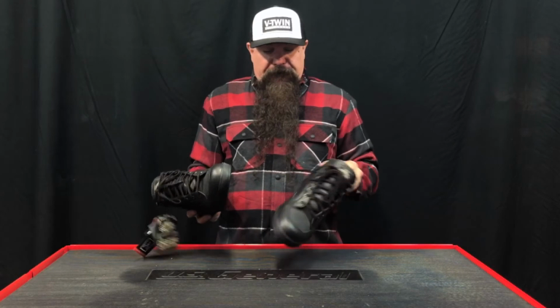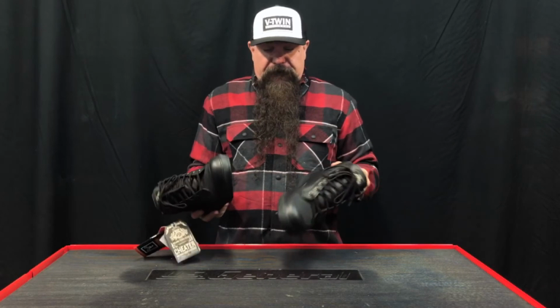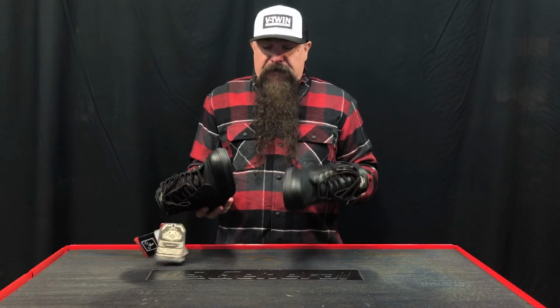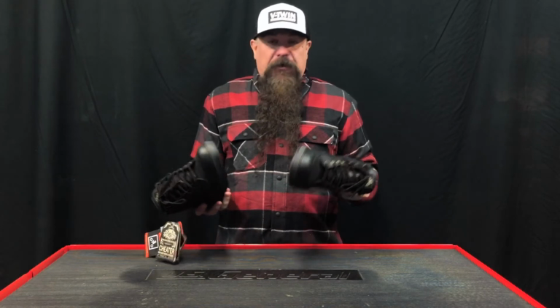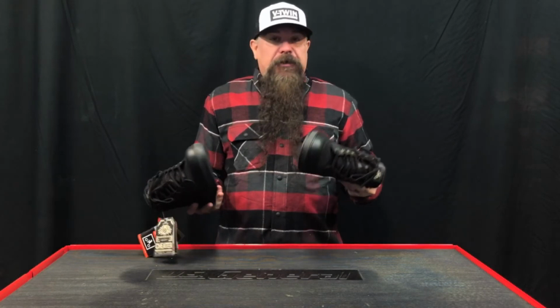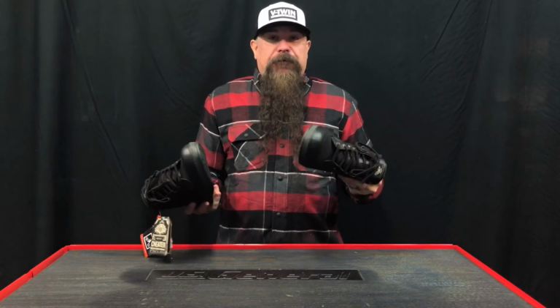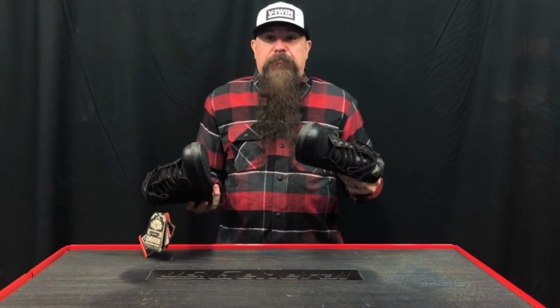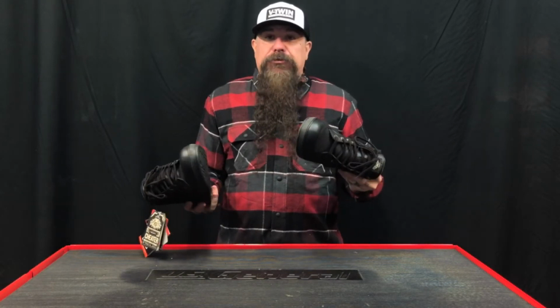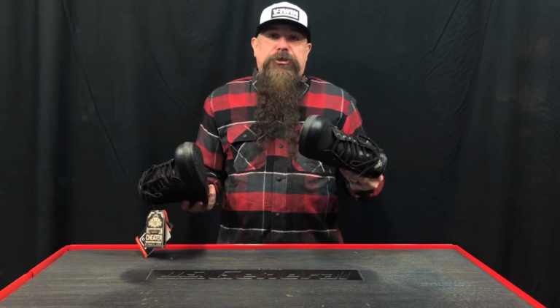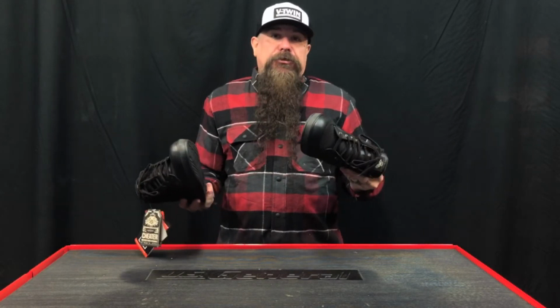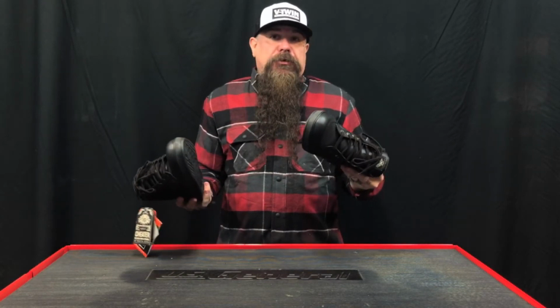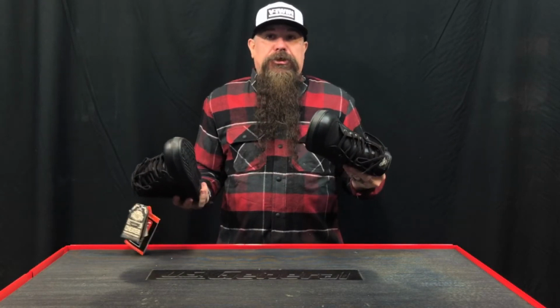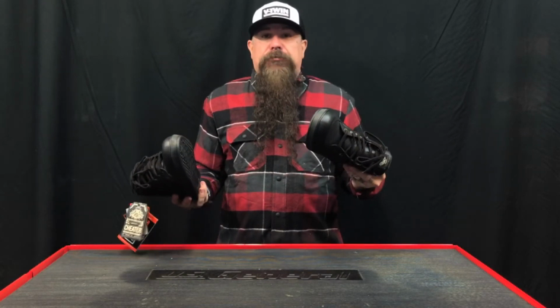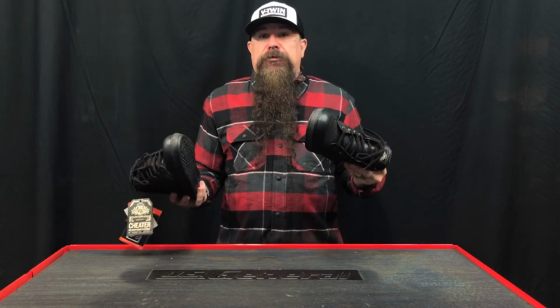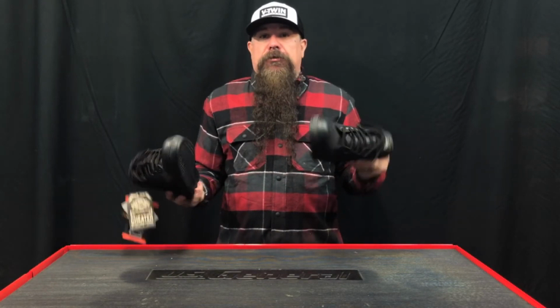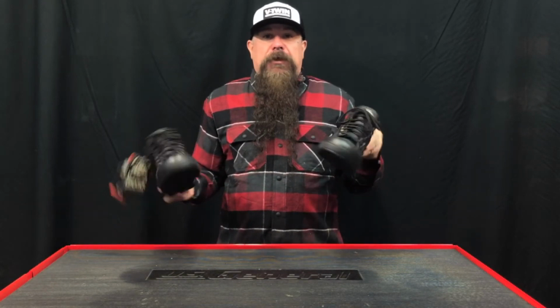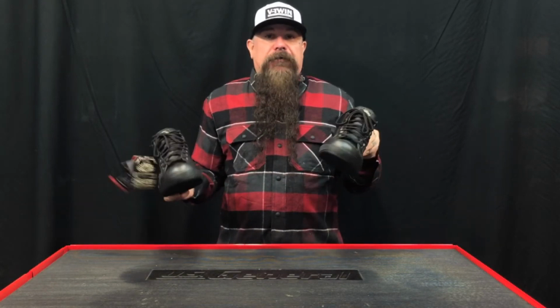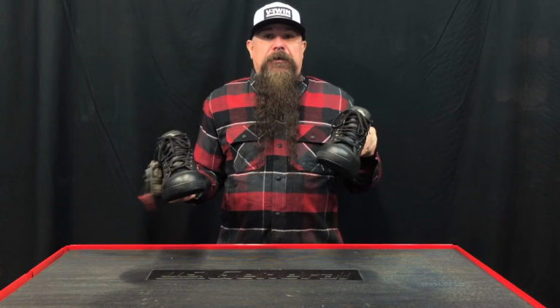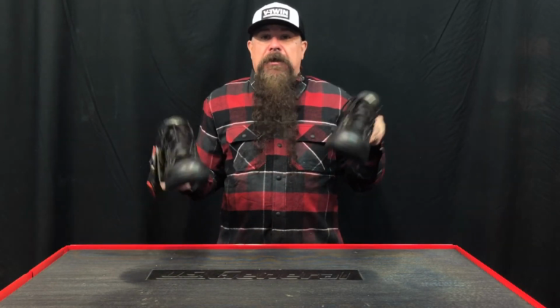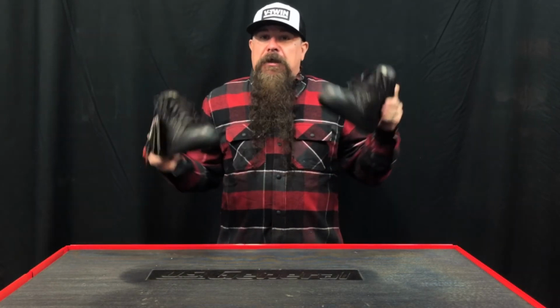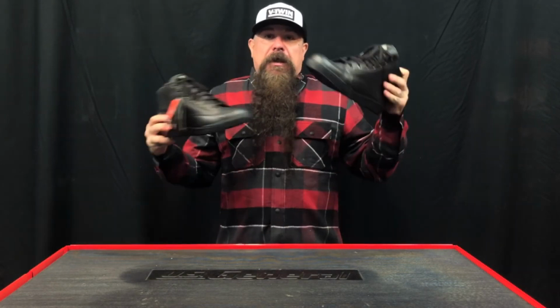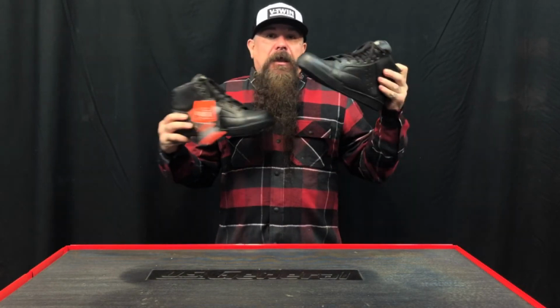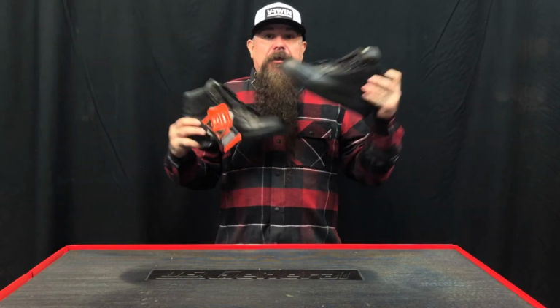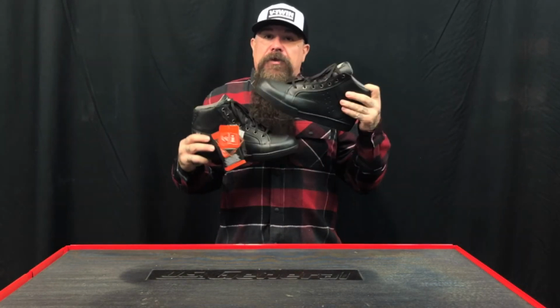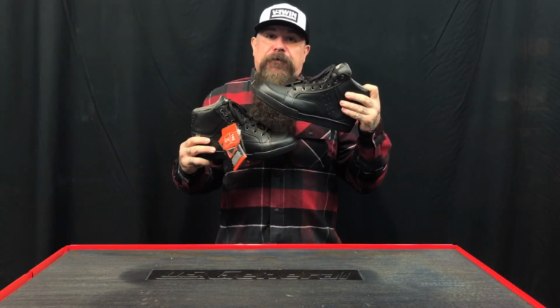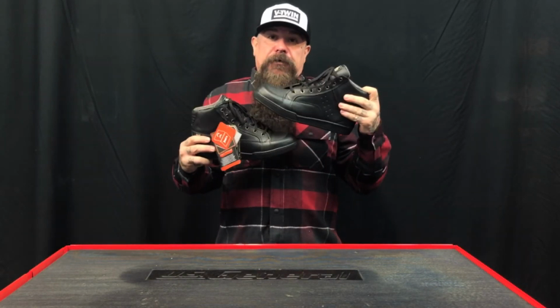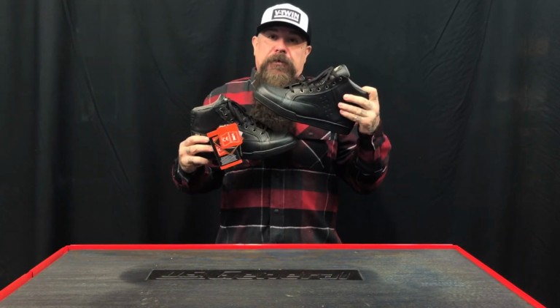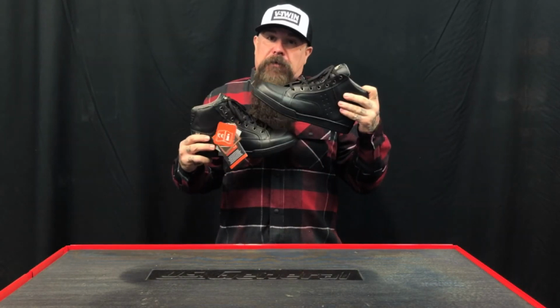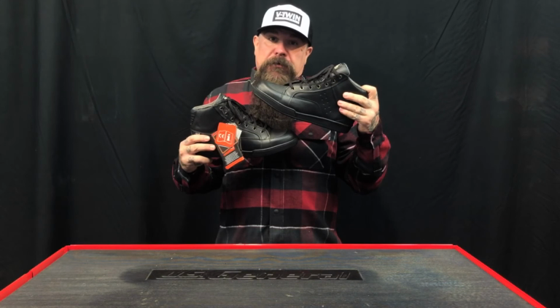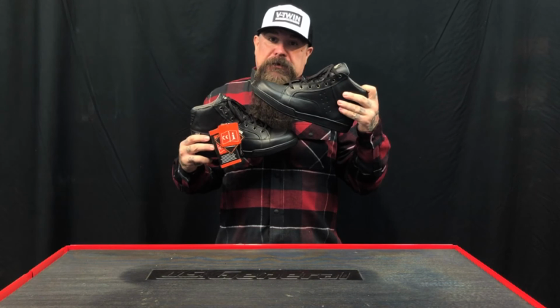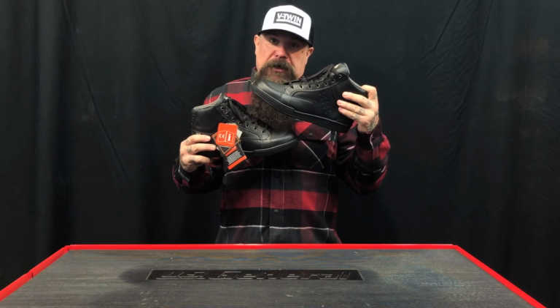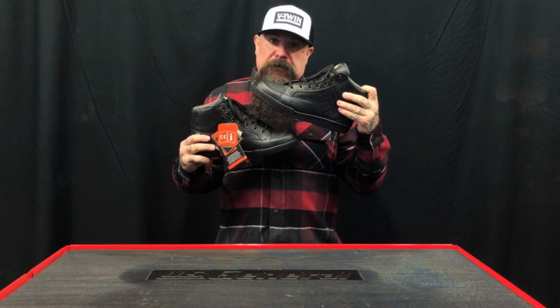If you're looking for a boot shoe or a shoe boot or whatever, look no further than the Roland Sands.